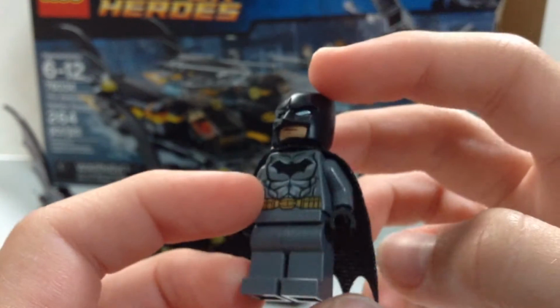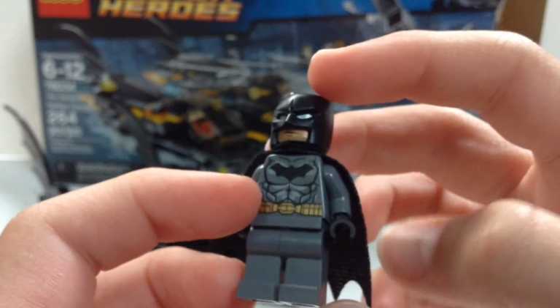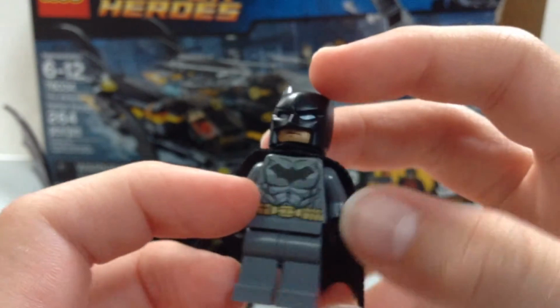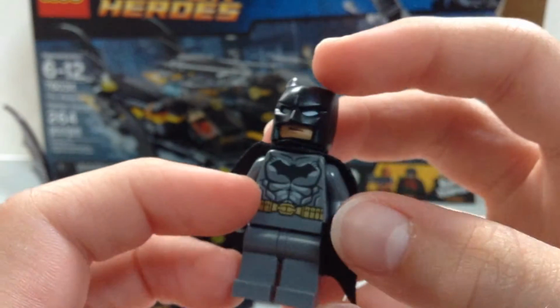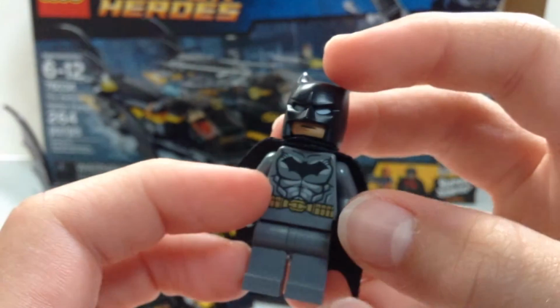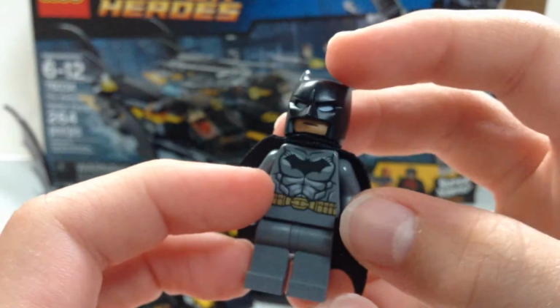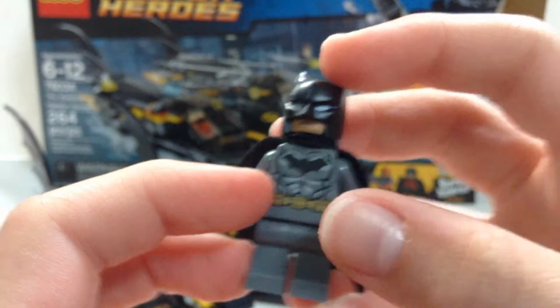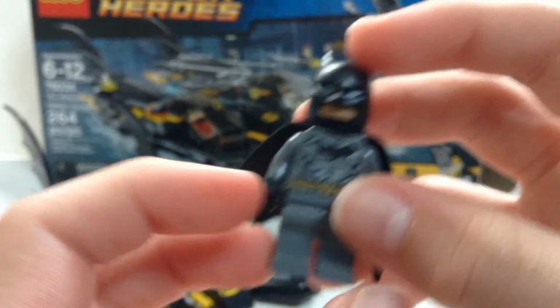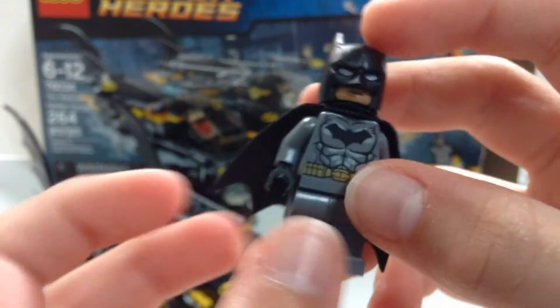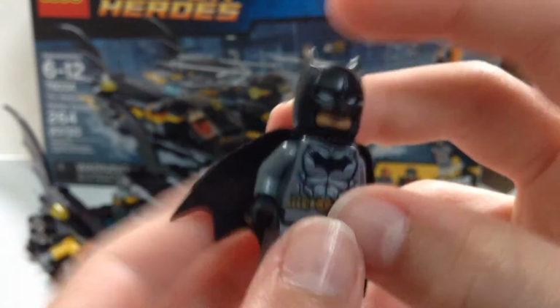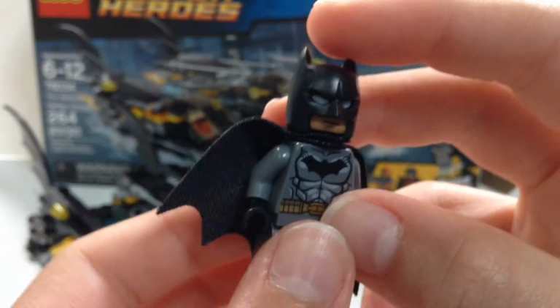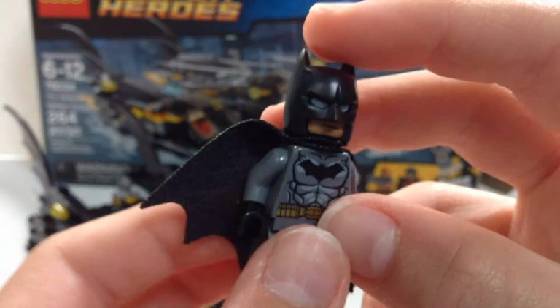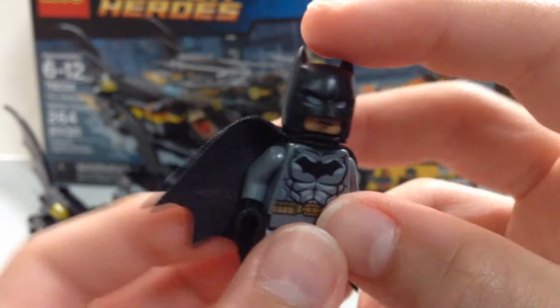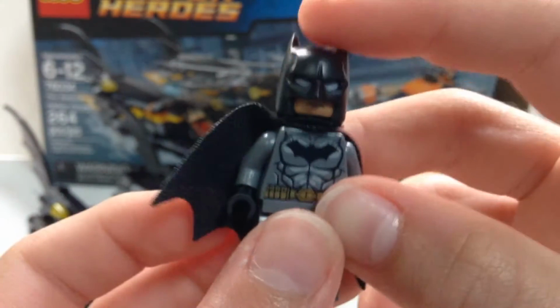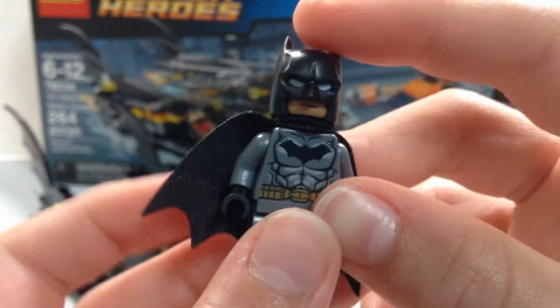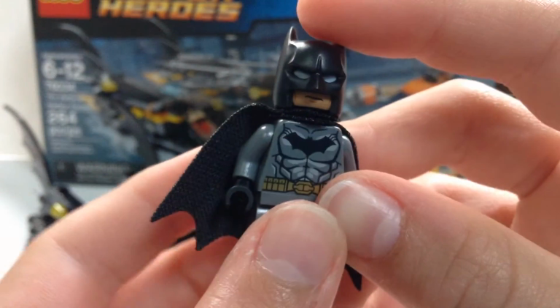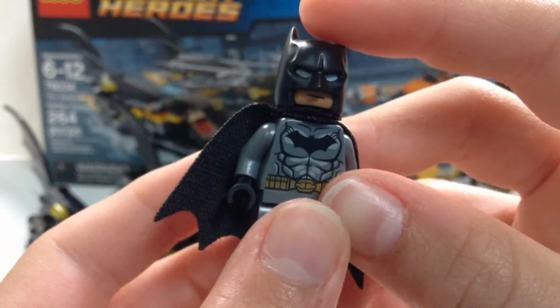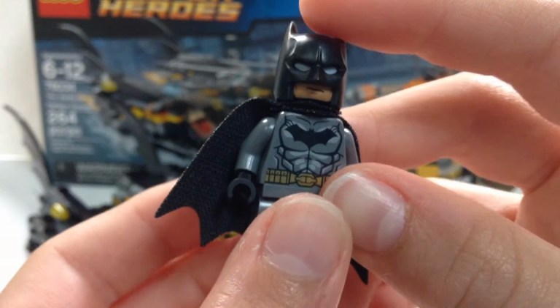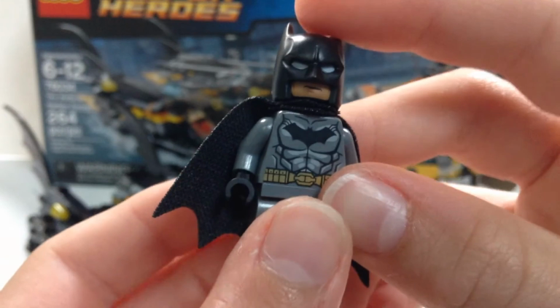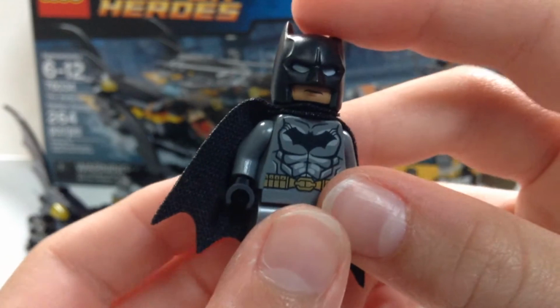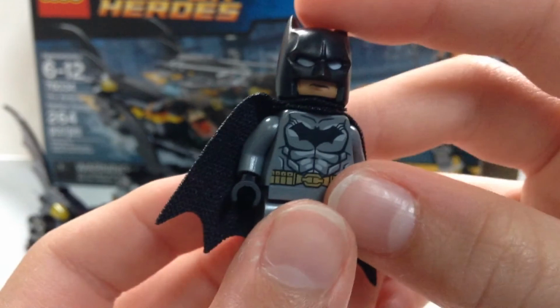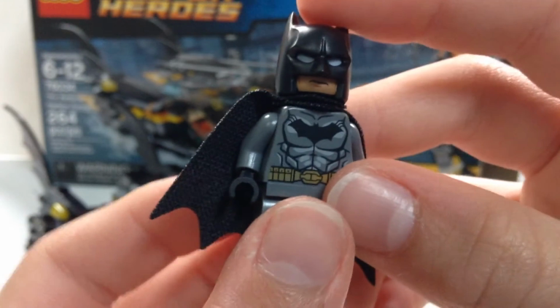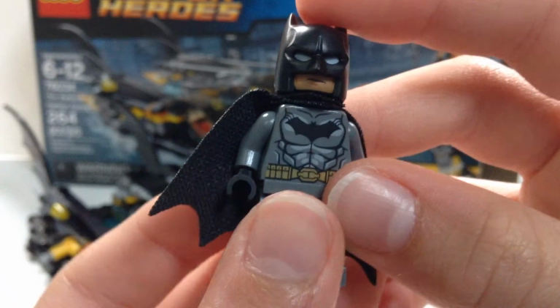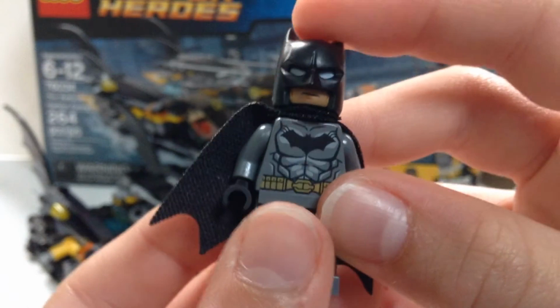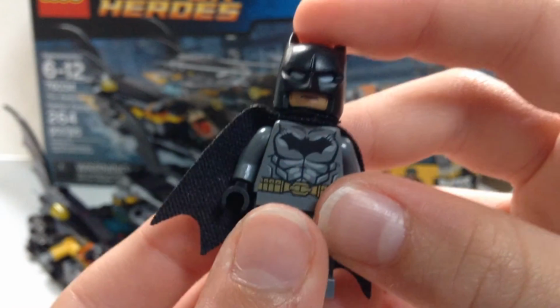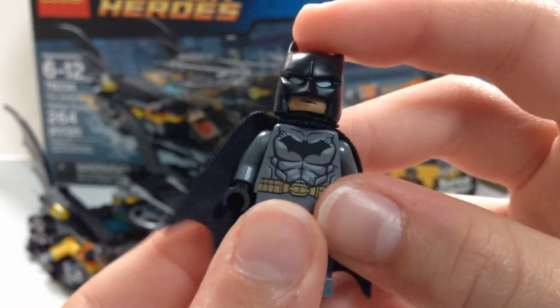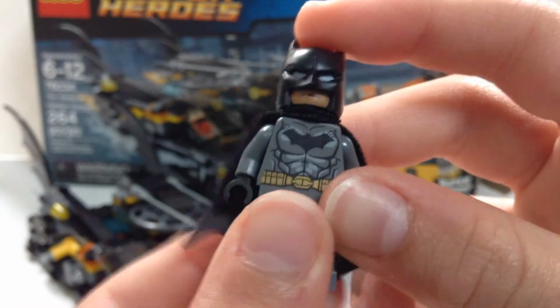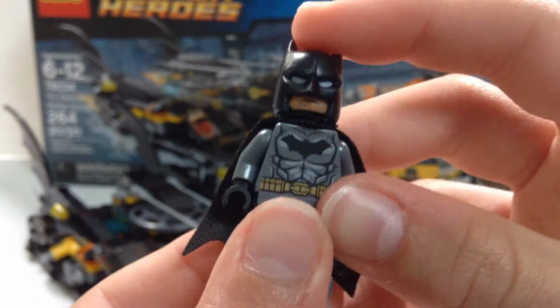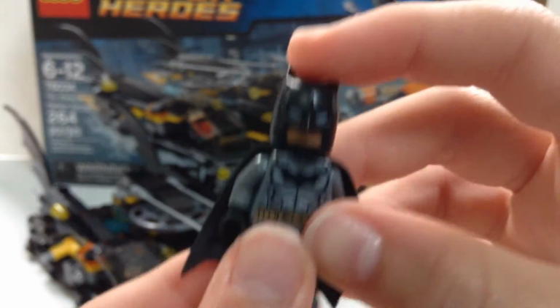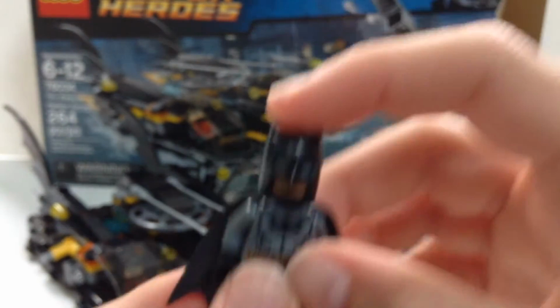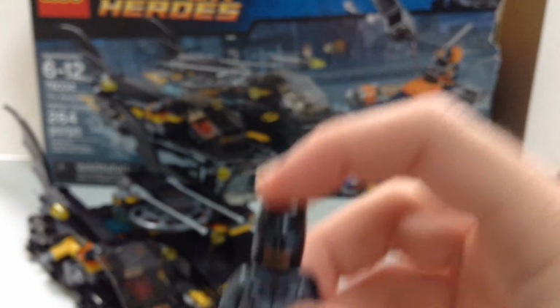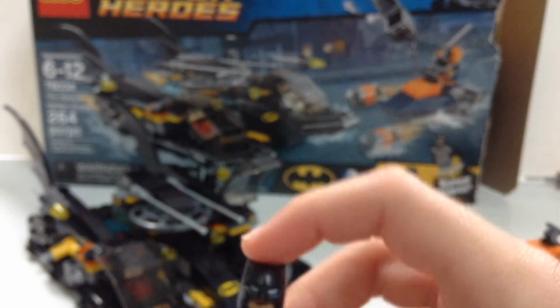Batman is not exclusive — I think you can get him in quite a few other sets. But he's still pretty neat.